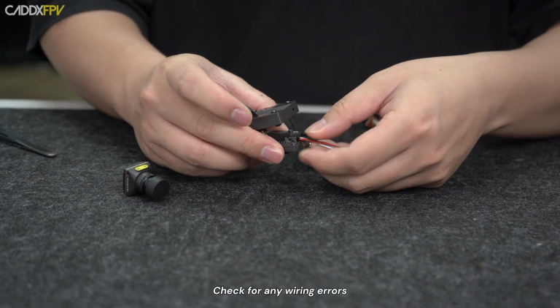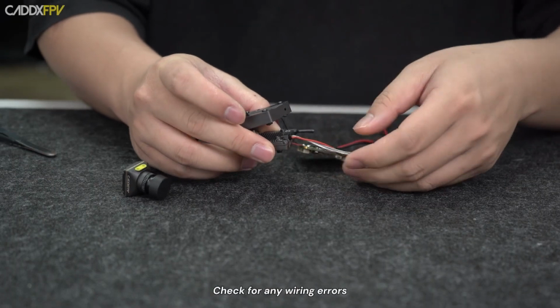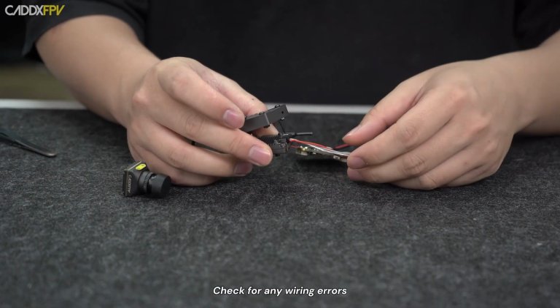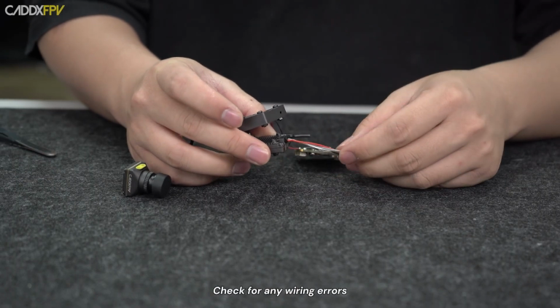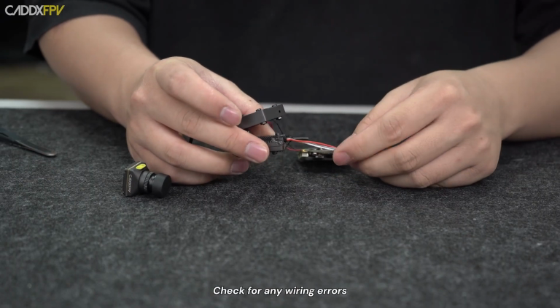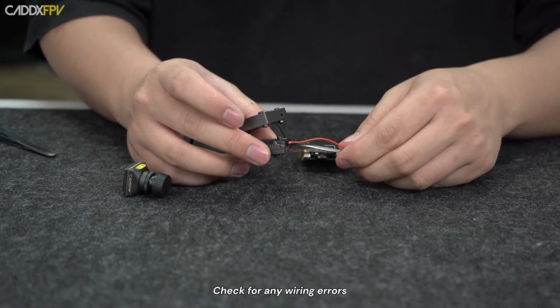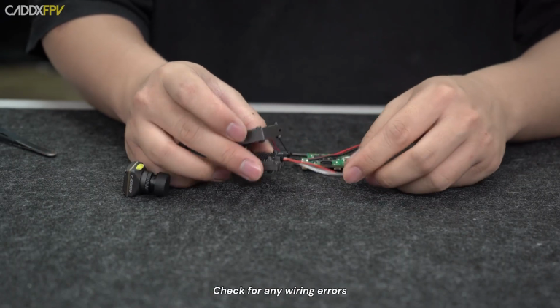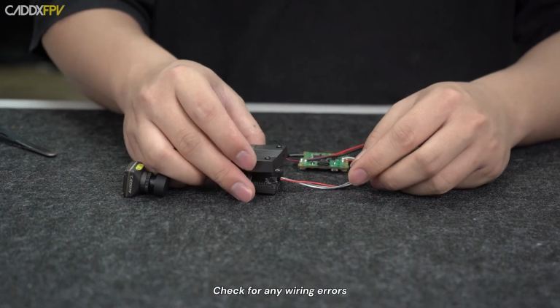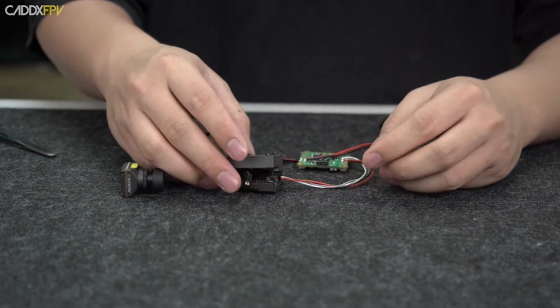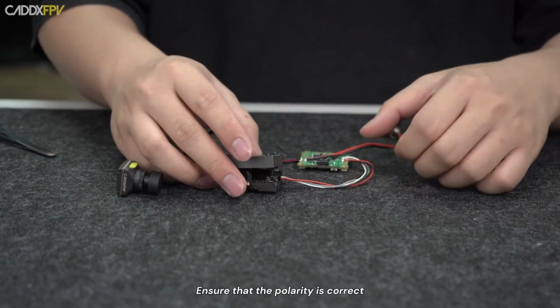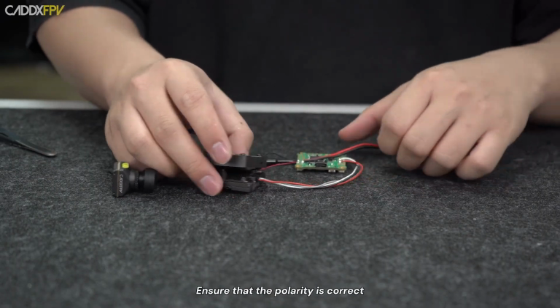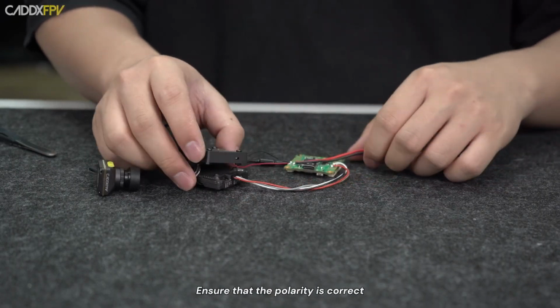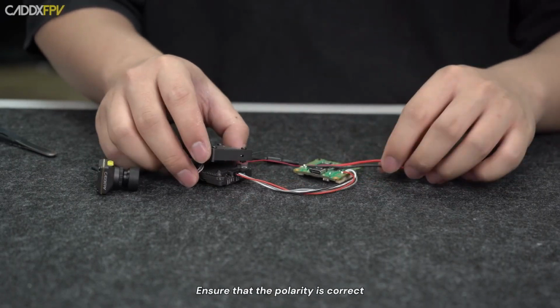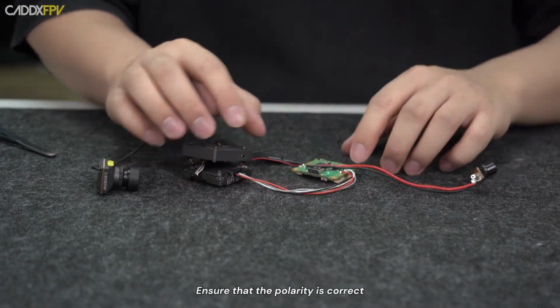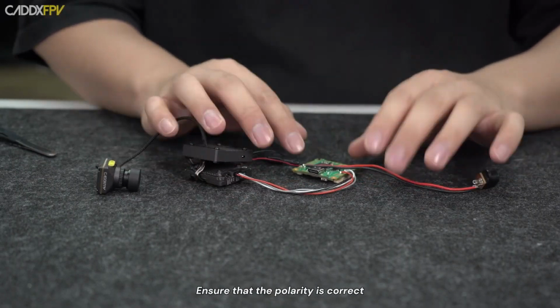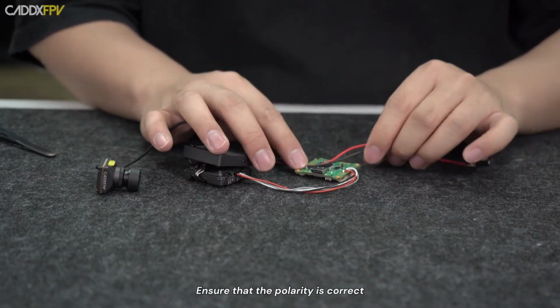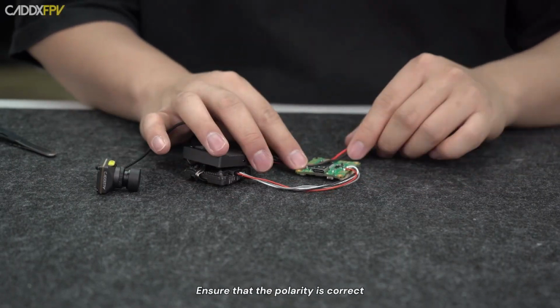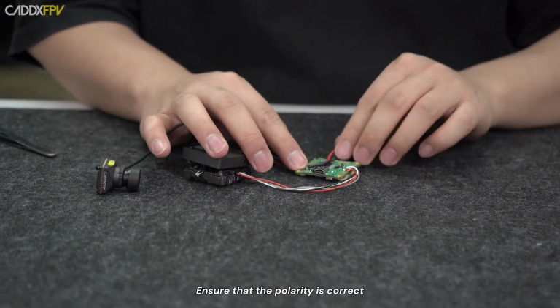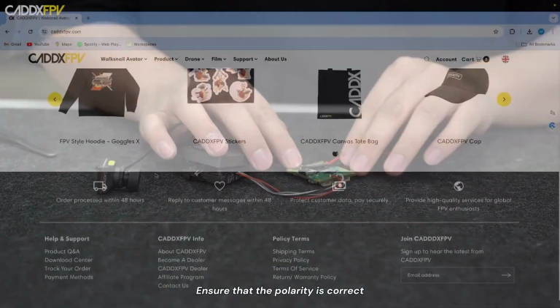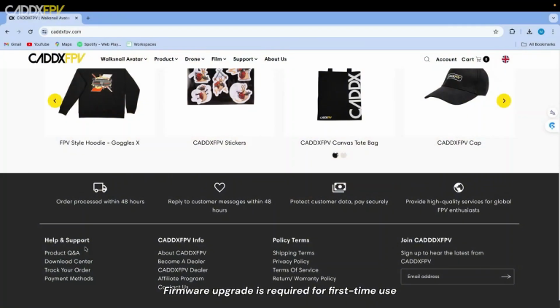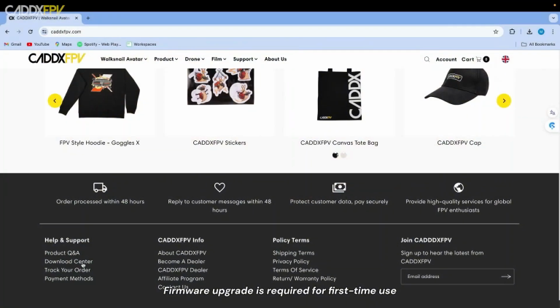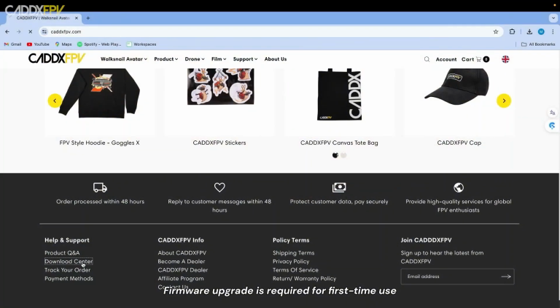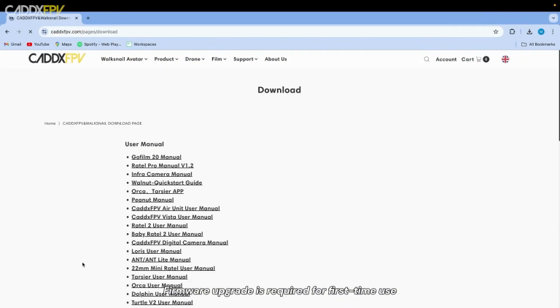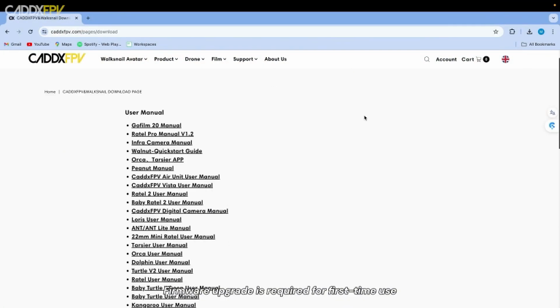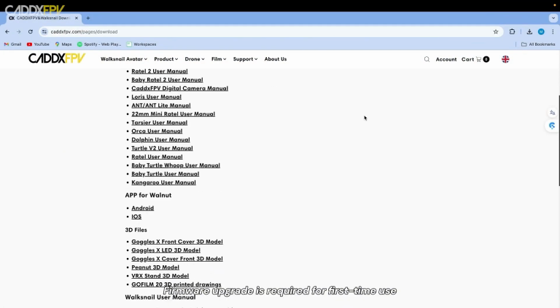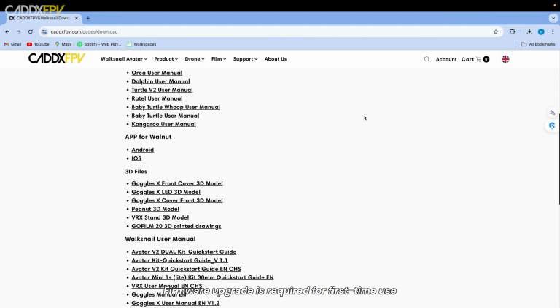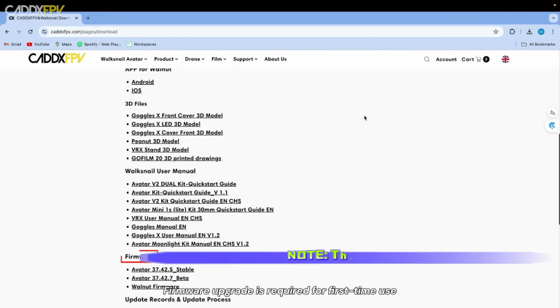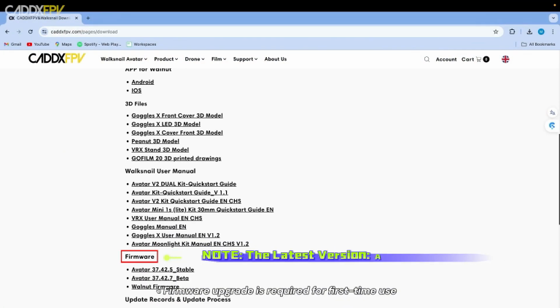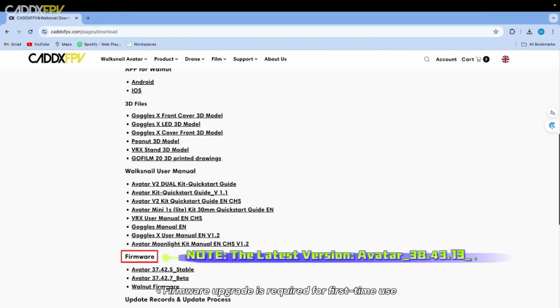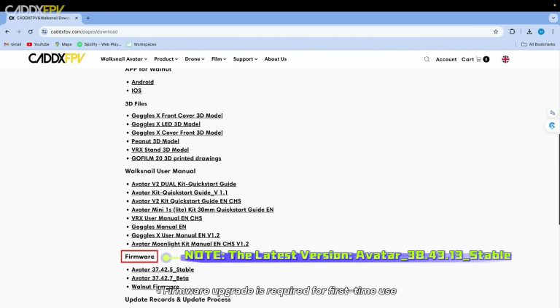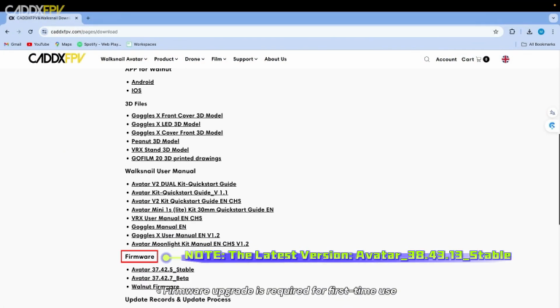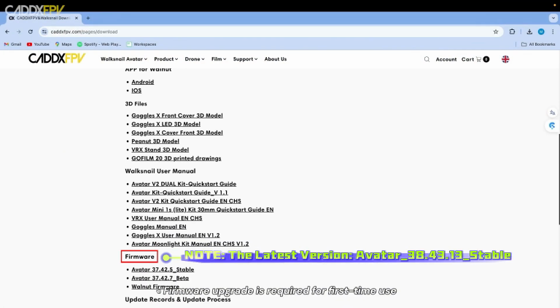Check for any wiring errors and ensure that the polarity is correct. Firmware upgrade is required for first-time use.